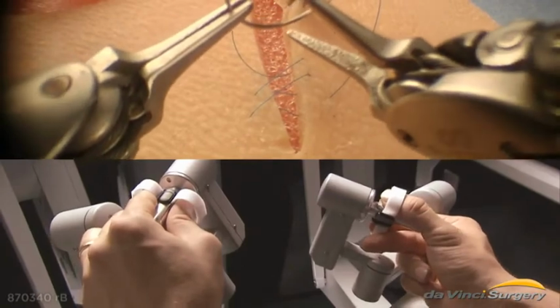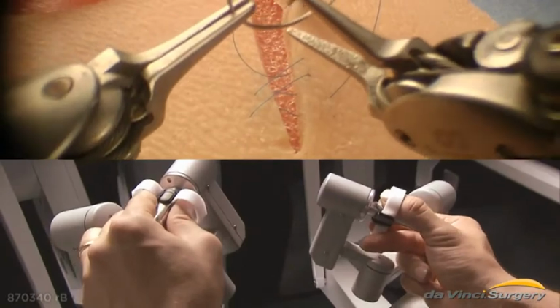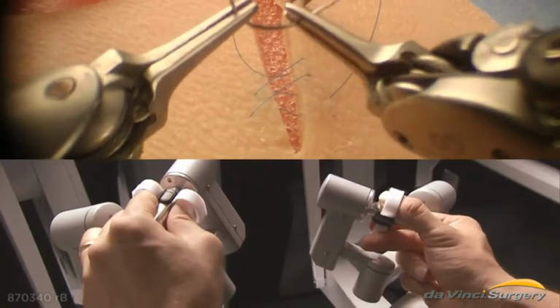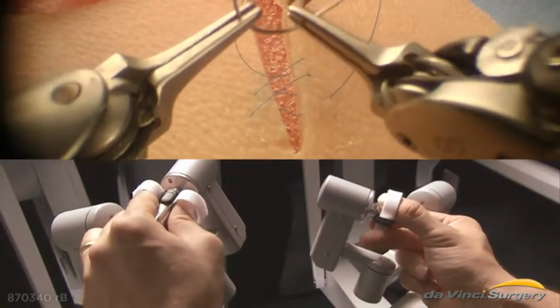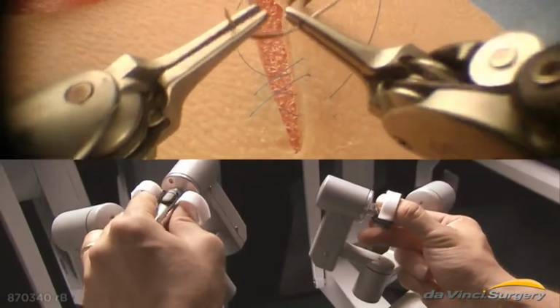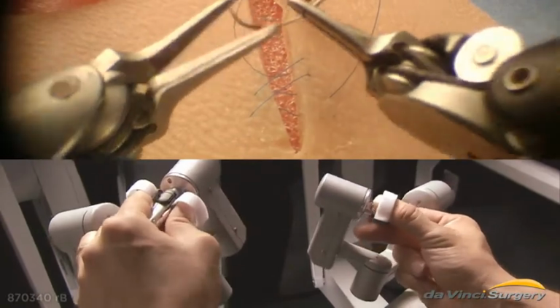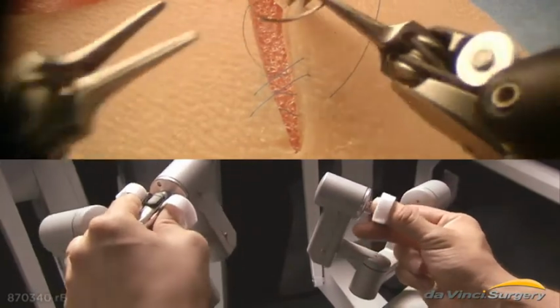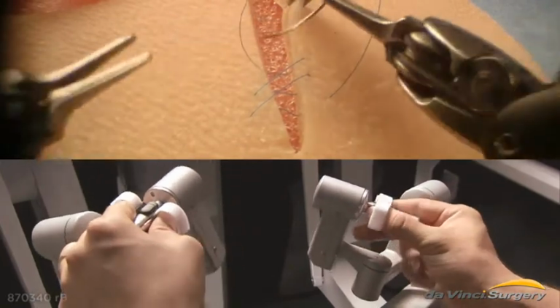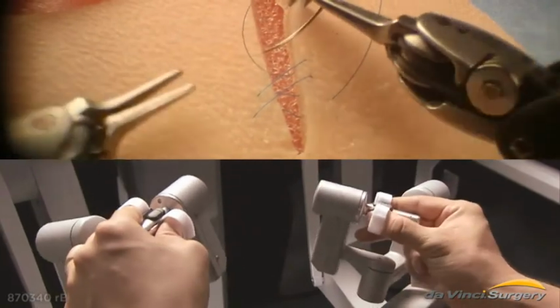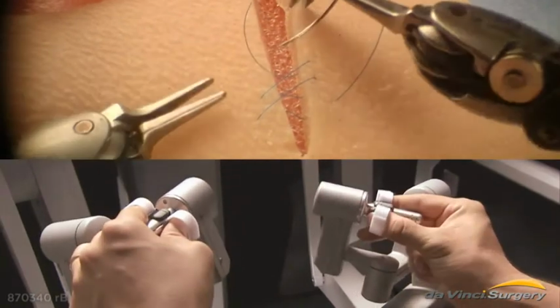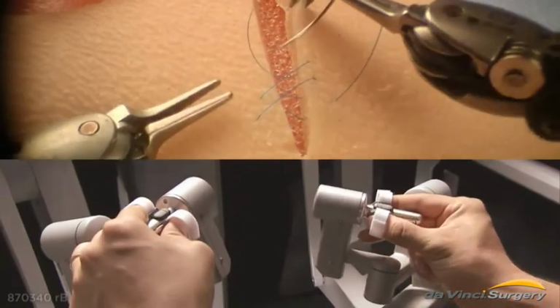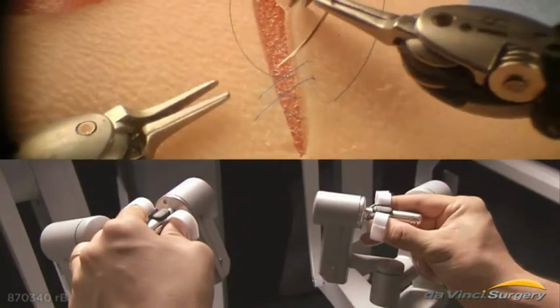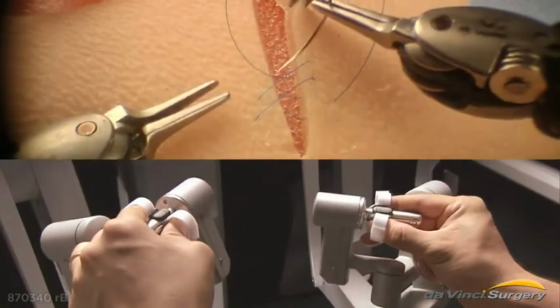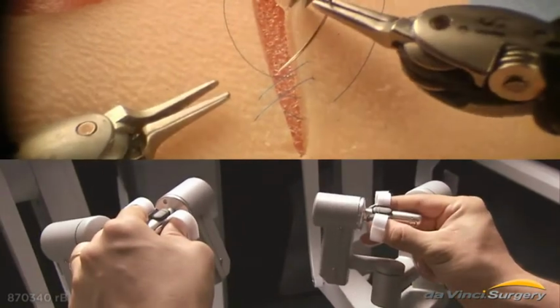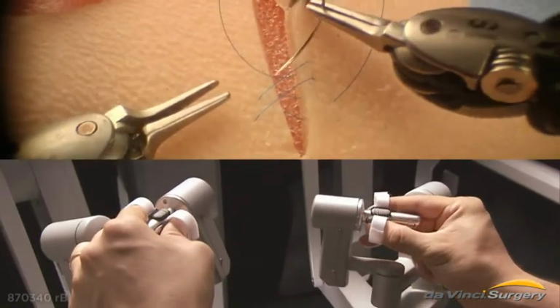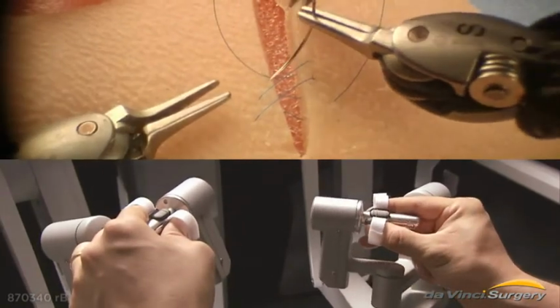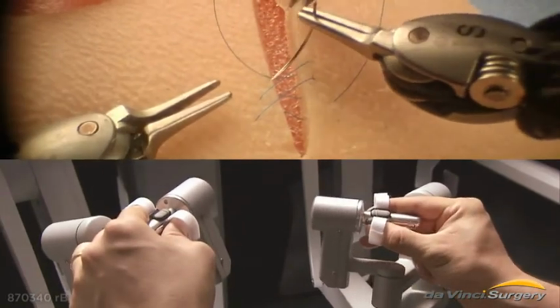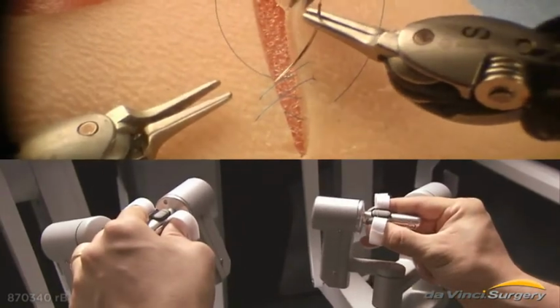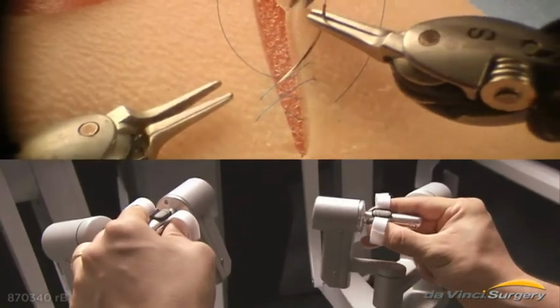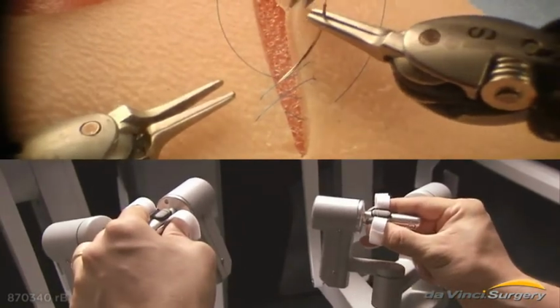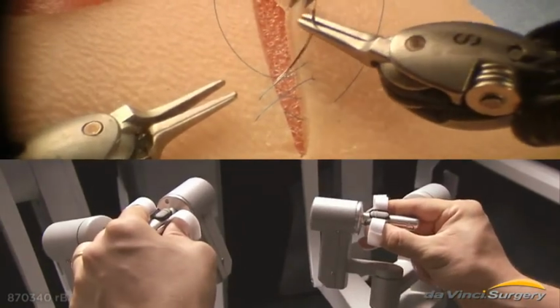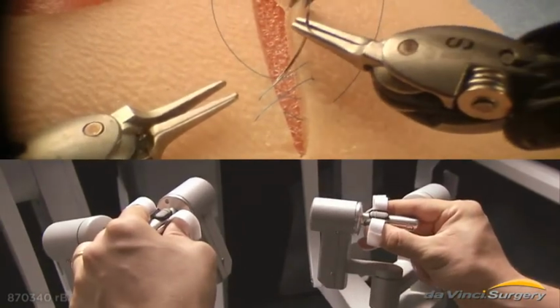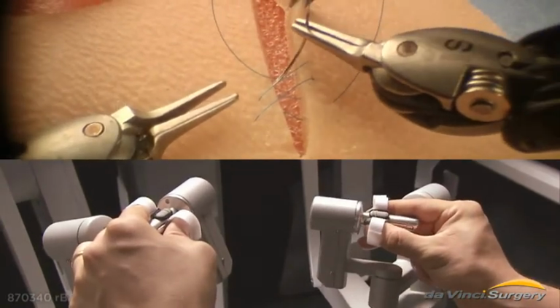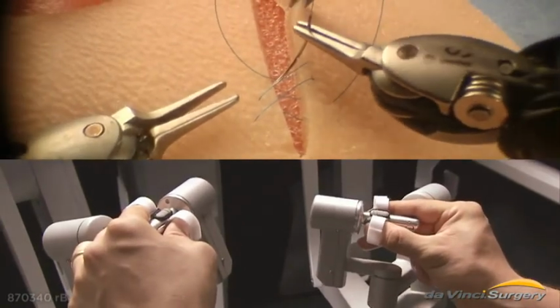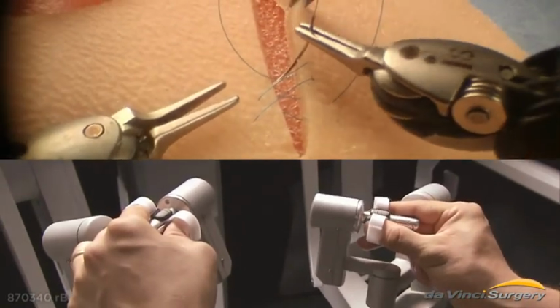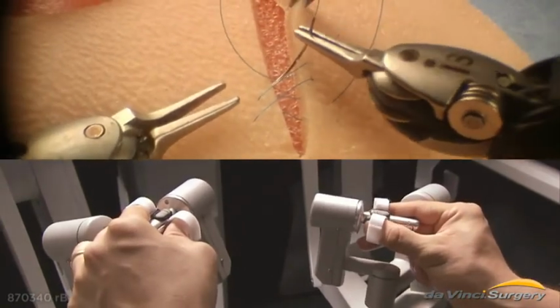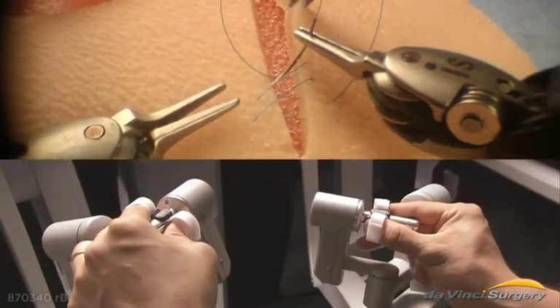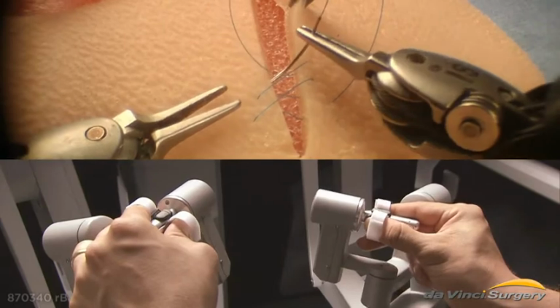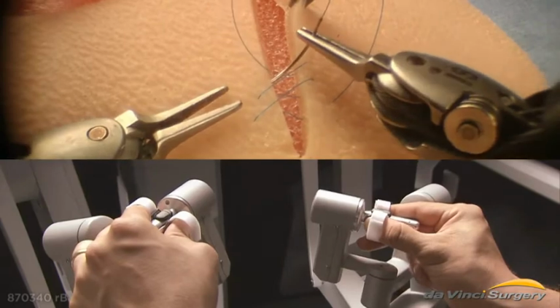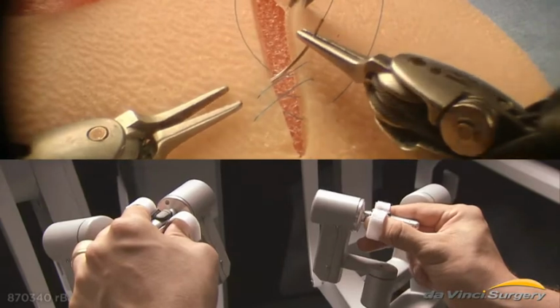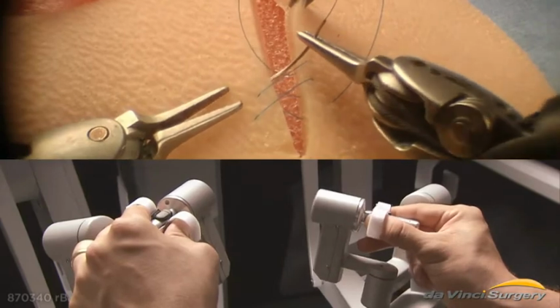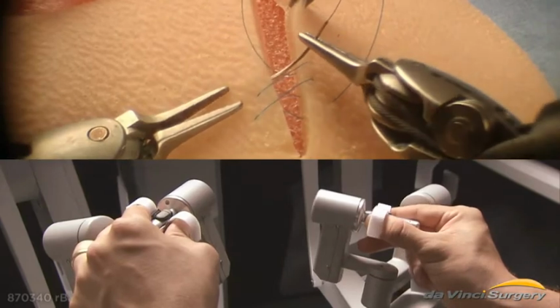Combined, these features enable surgeons to operate with enhanced vision, precision, and control.